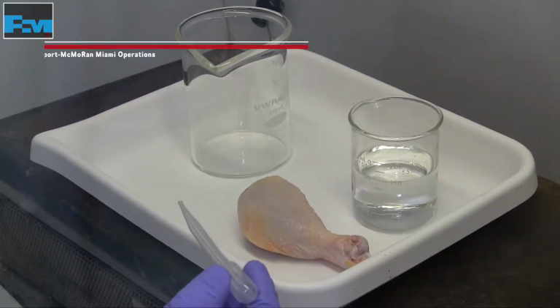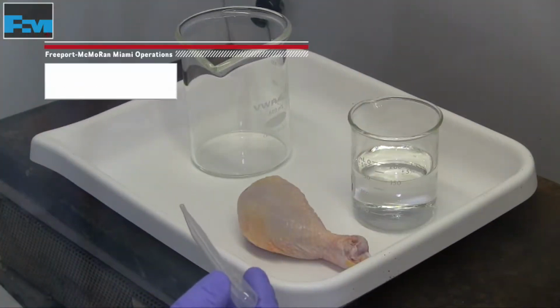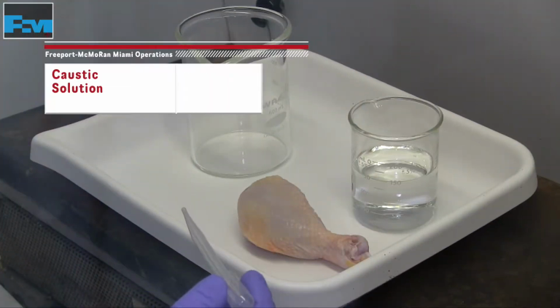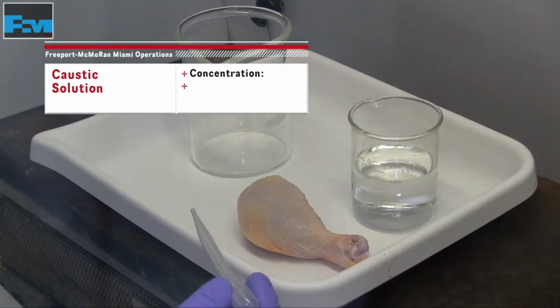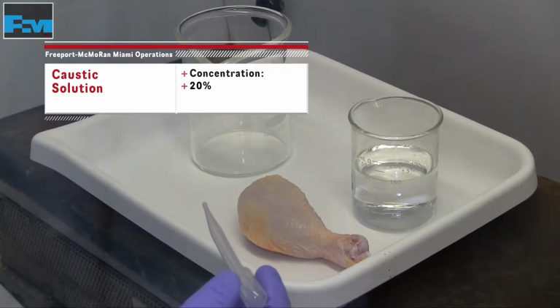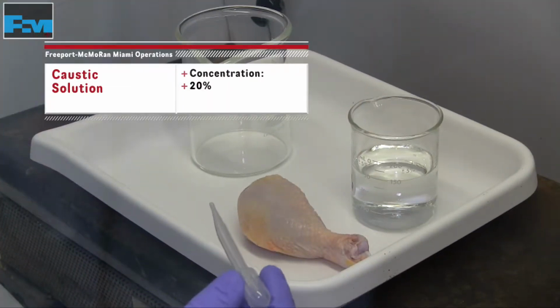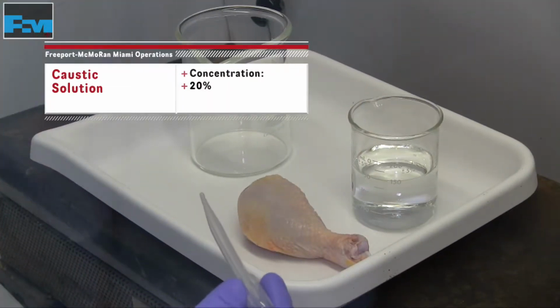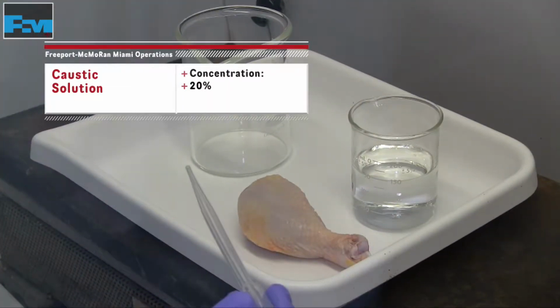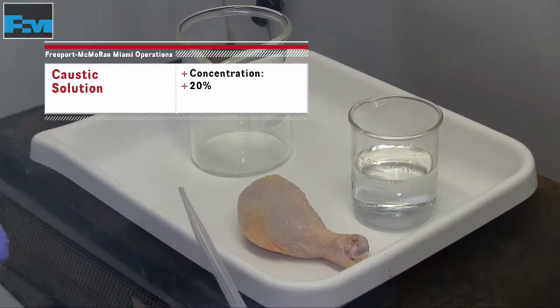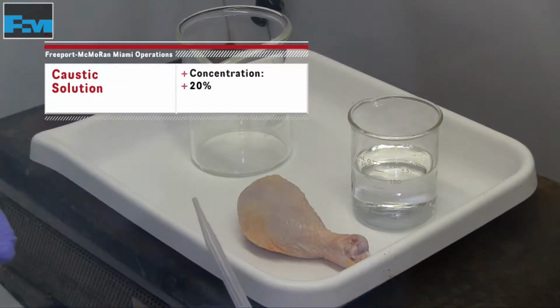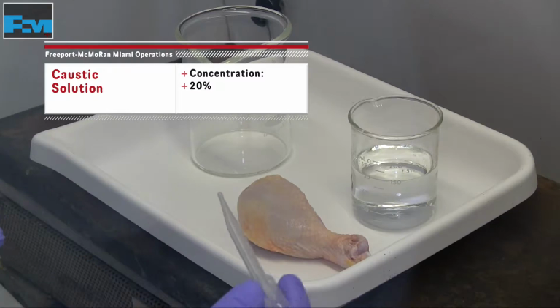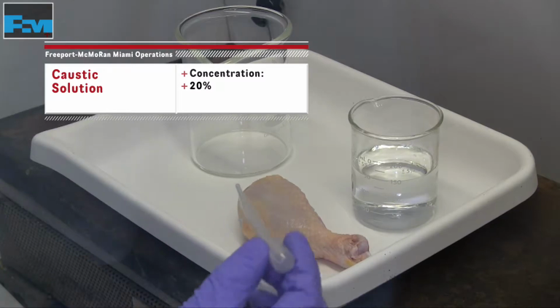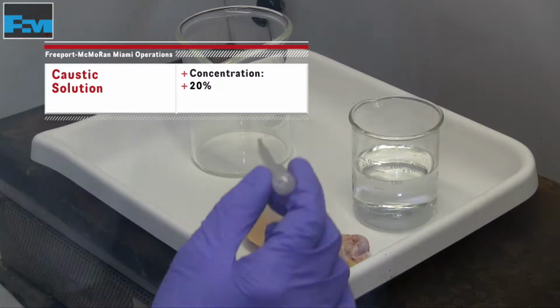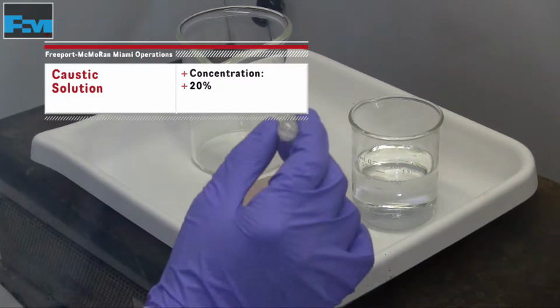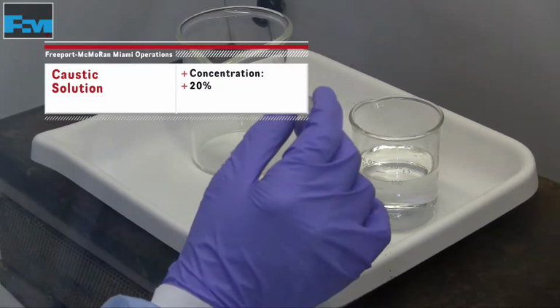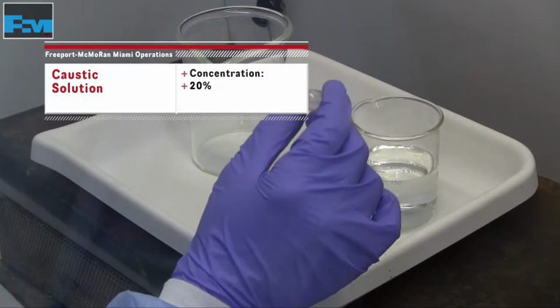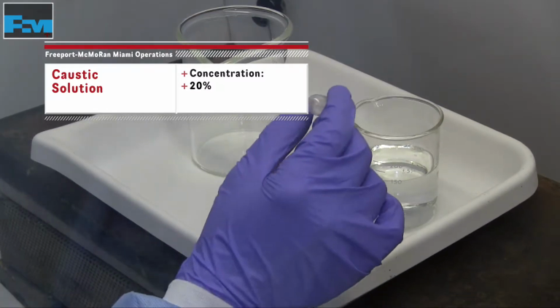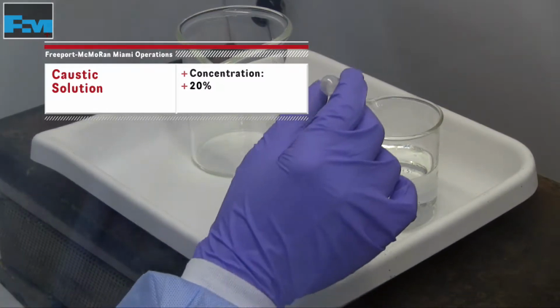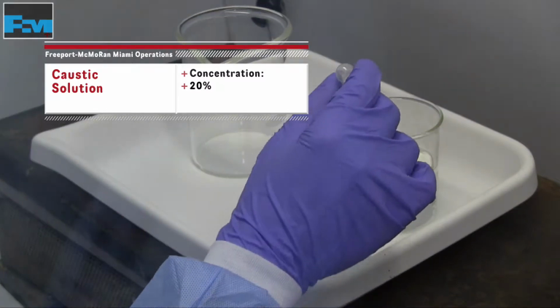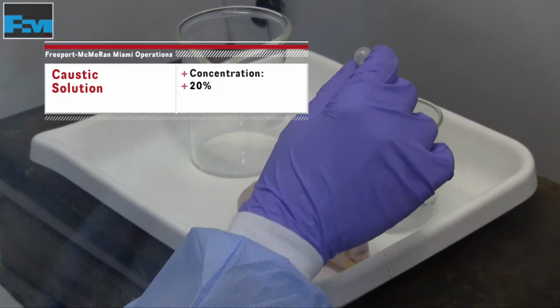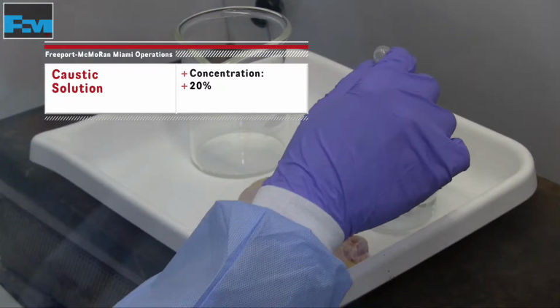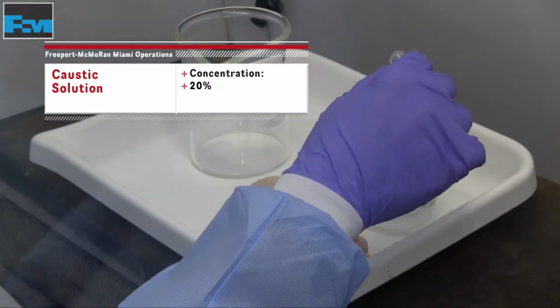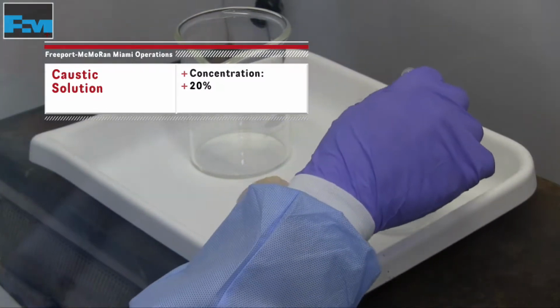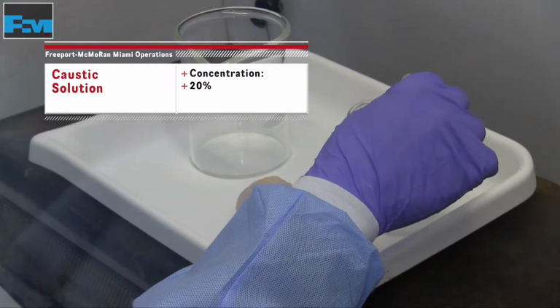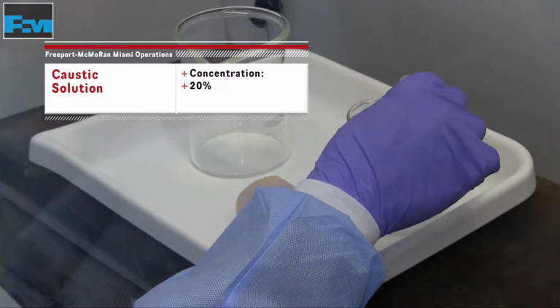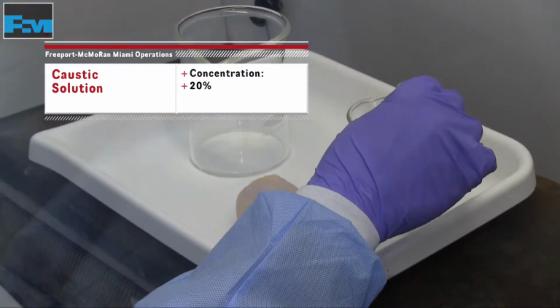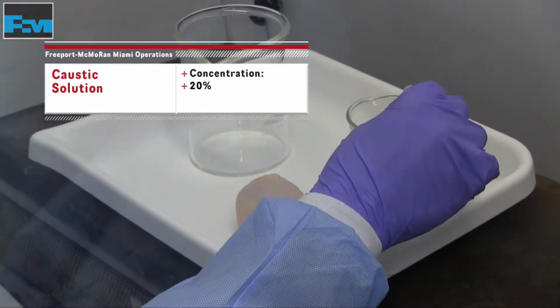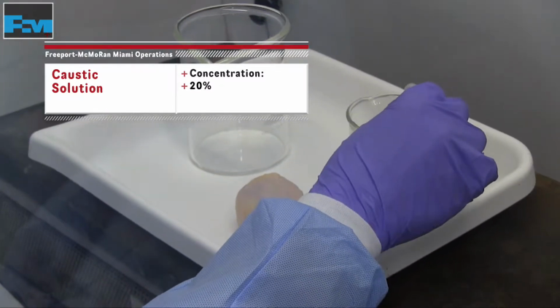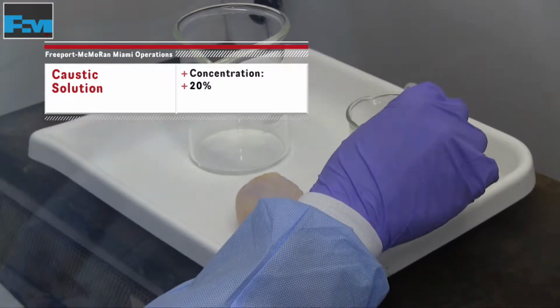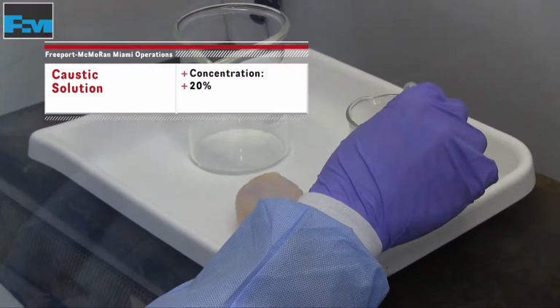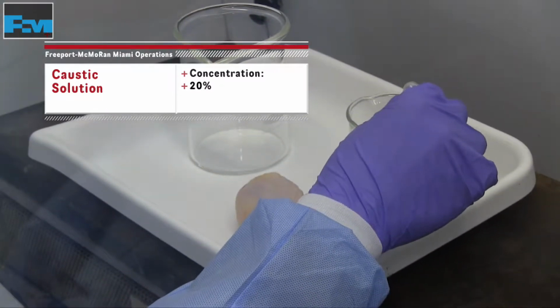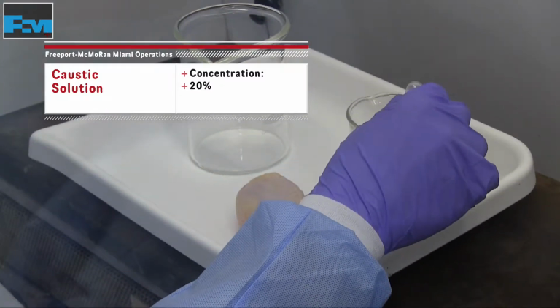This is a demonstration of the delayed effects of caustic using chicken to represent human tissue.